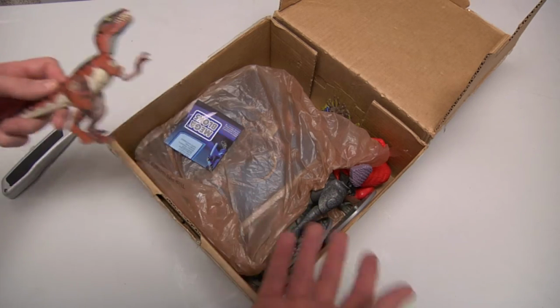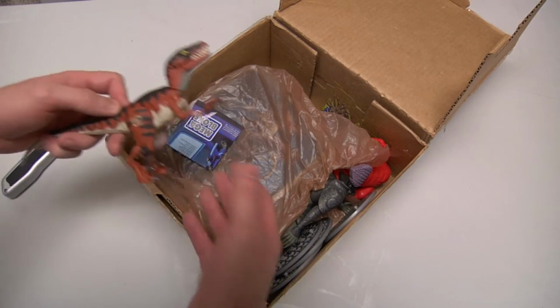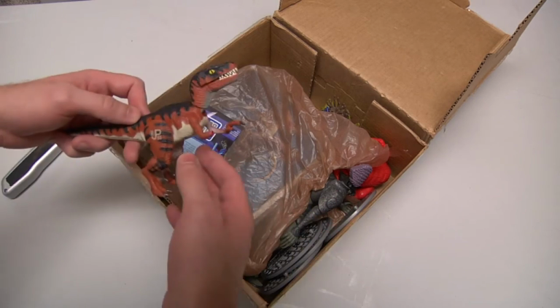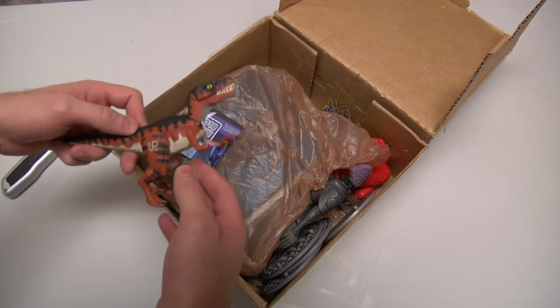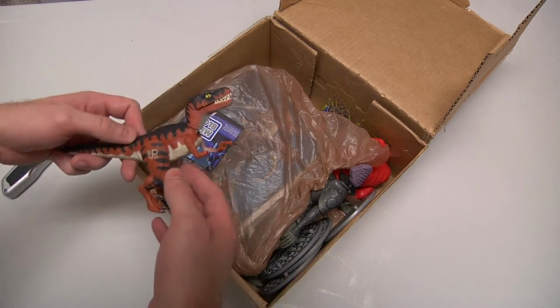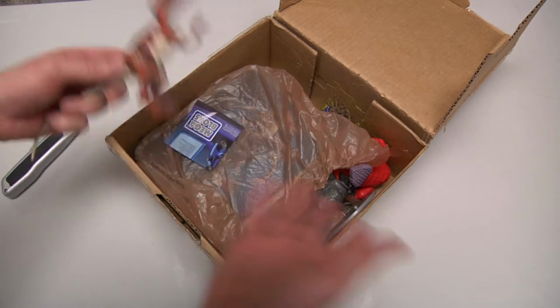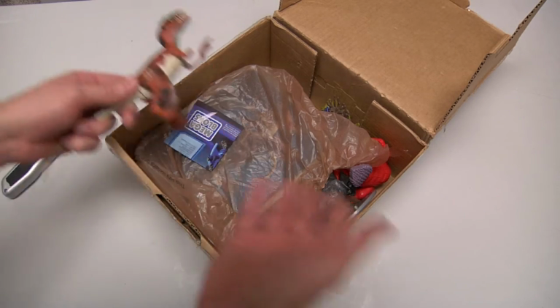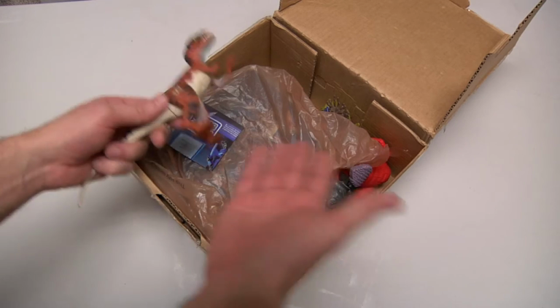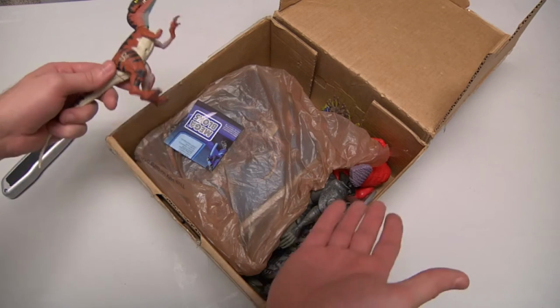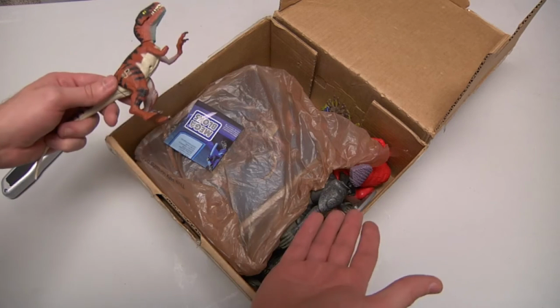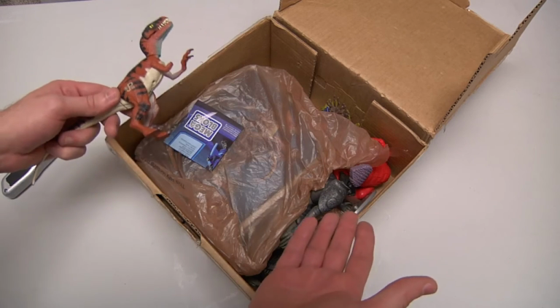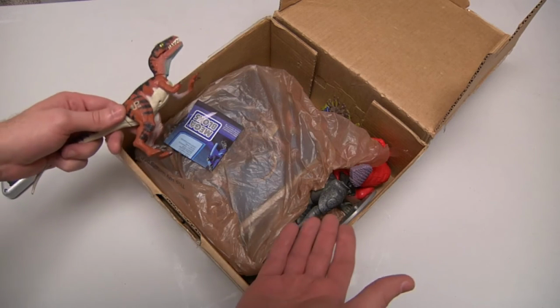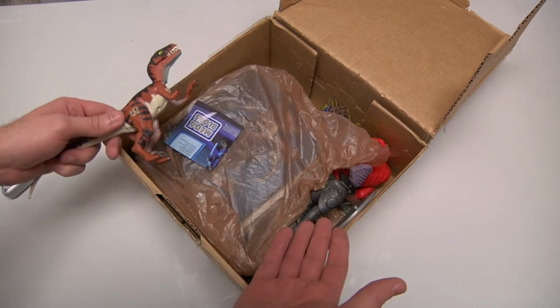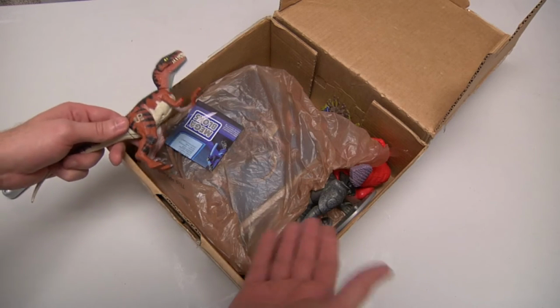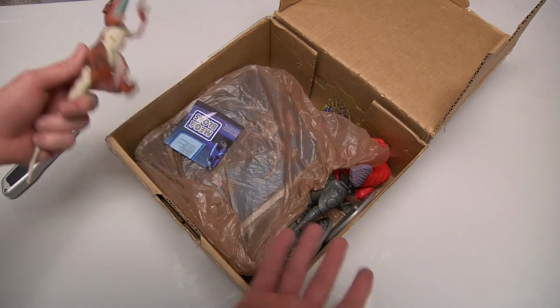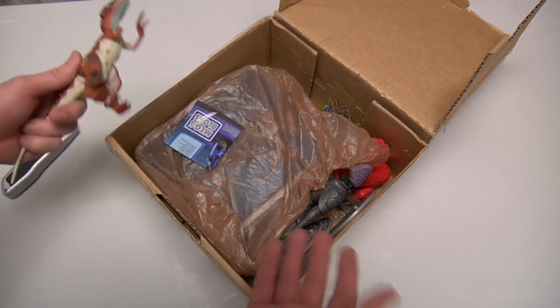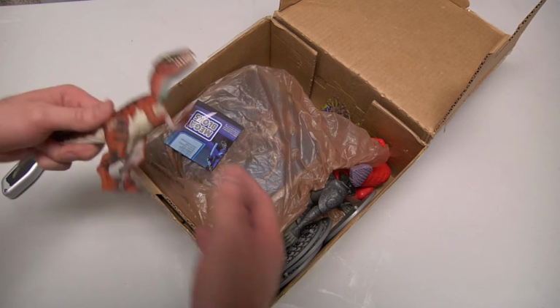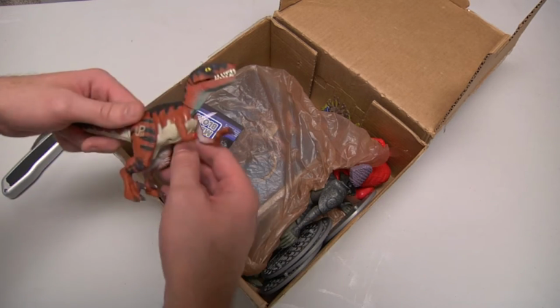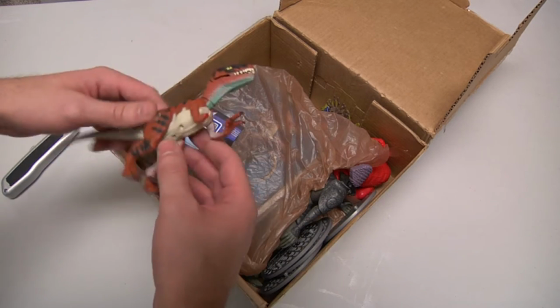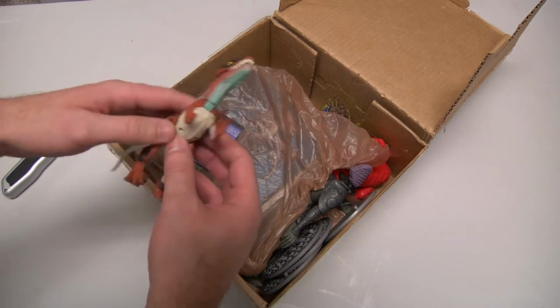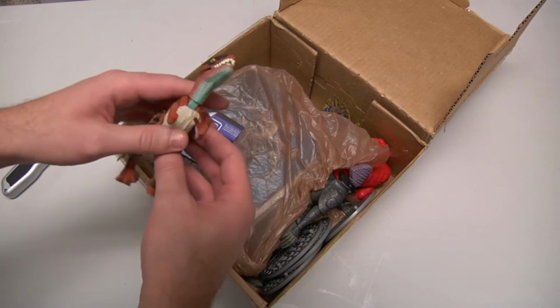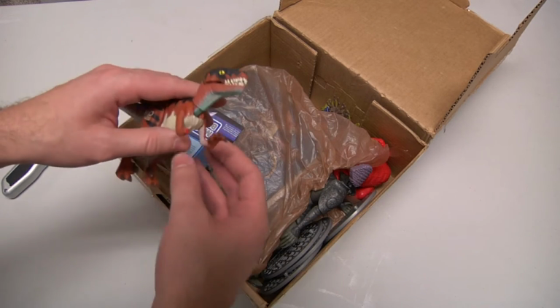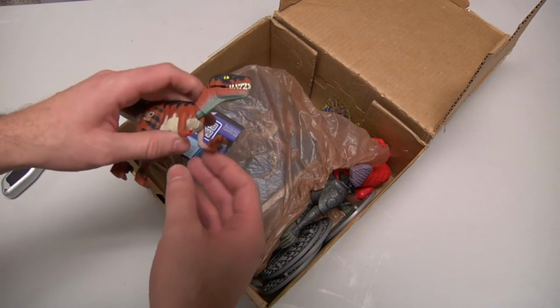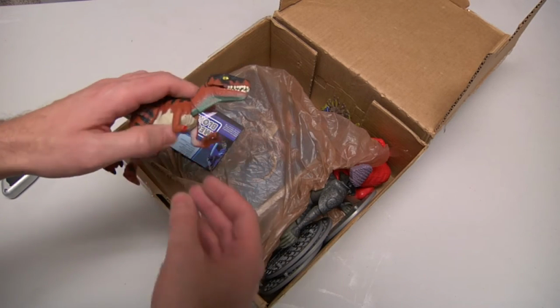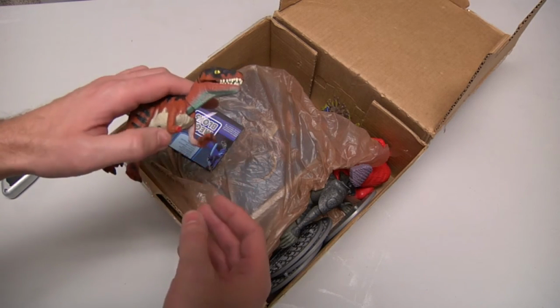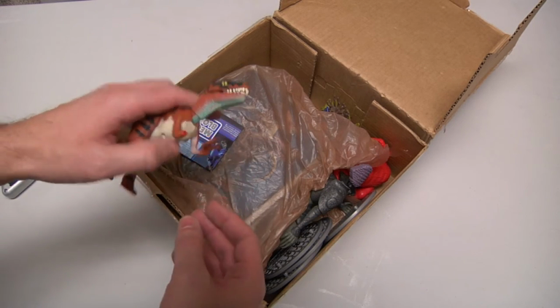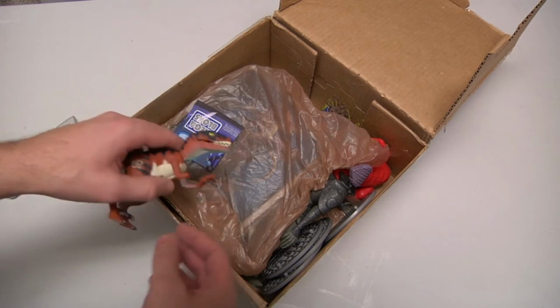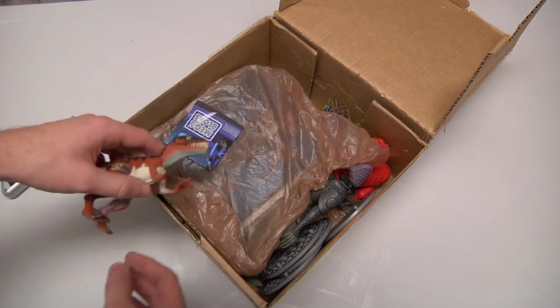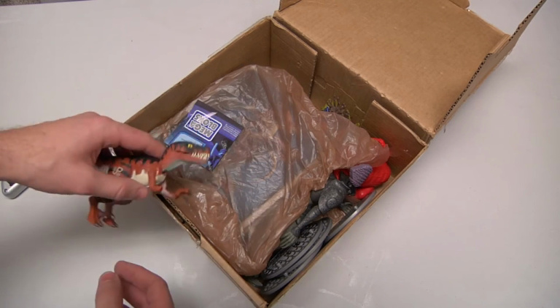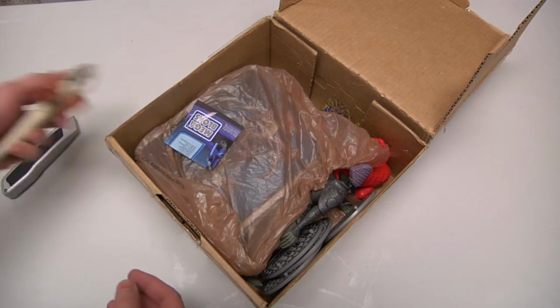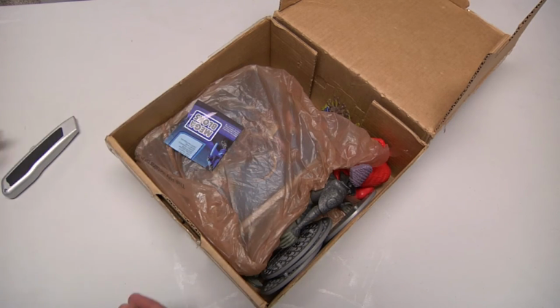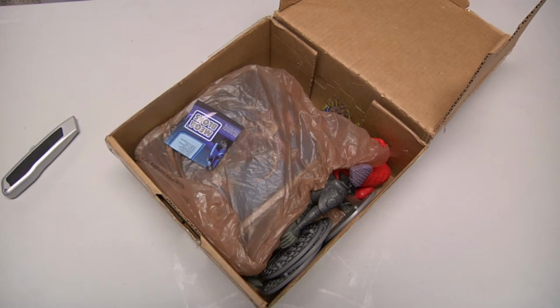So right out of the gate we get broken stuff. We should not even continue, but we will because there is probably good stuff. He is broken and he is crap.